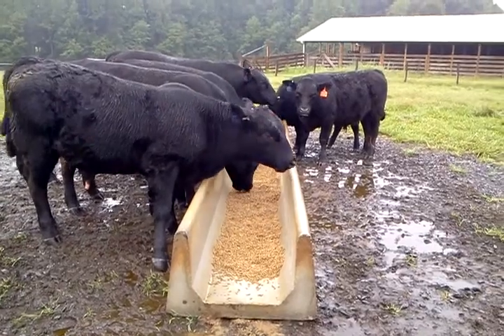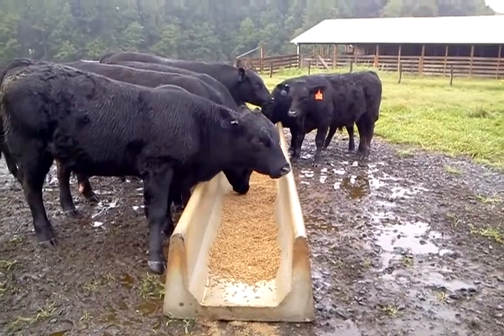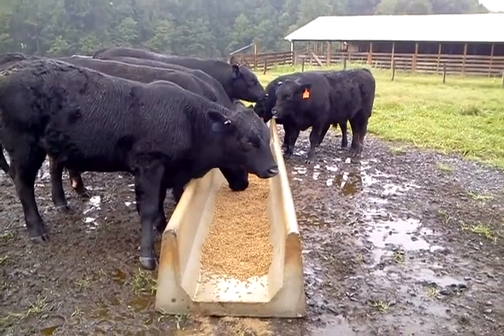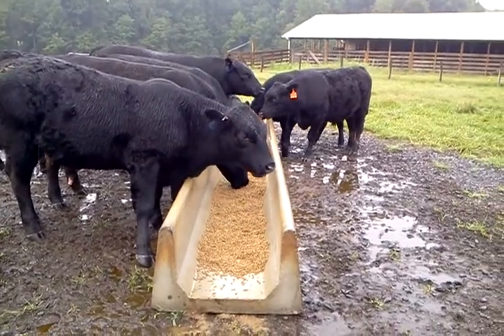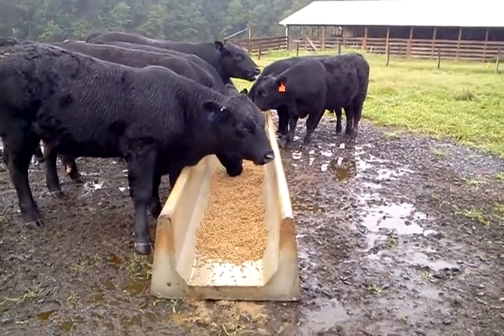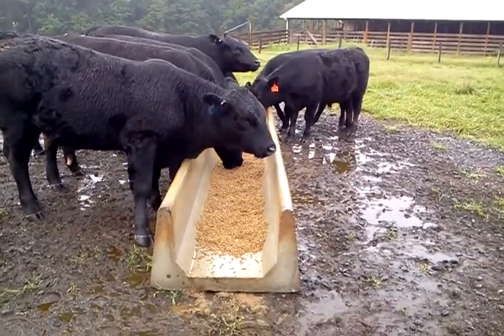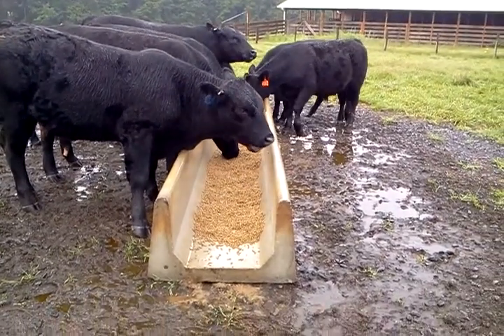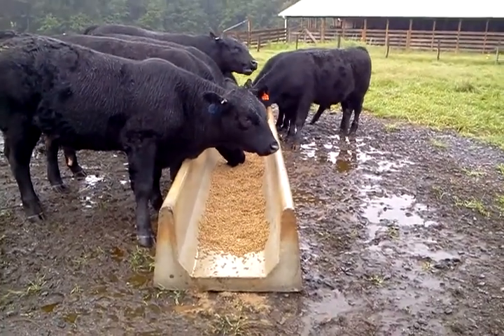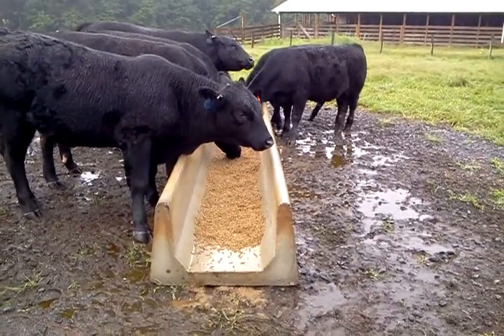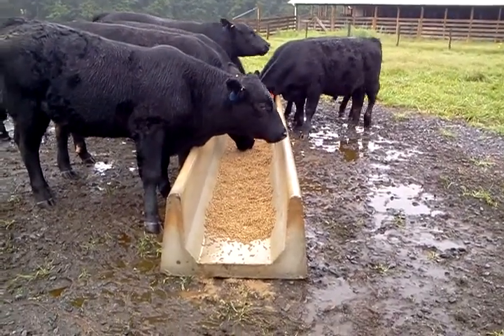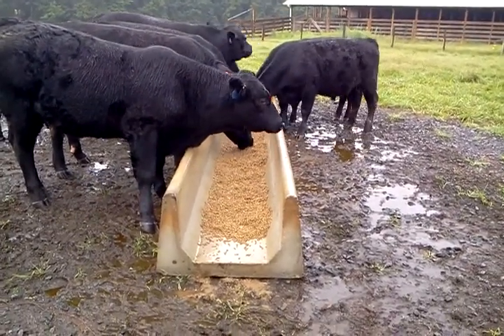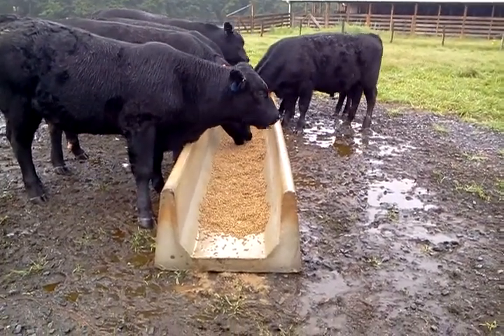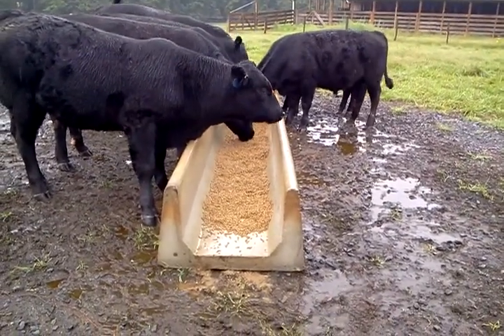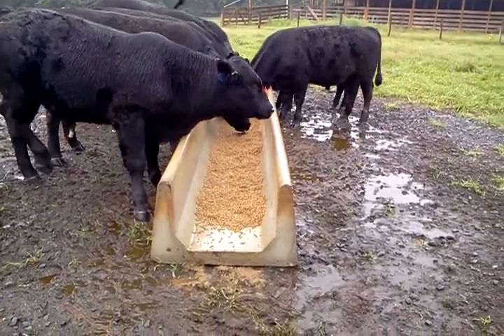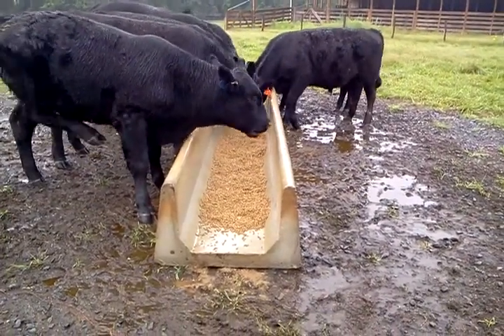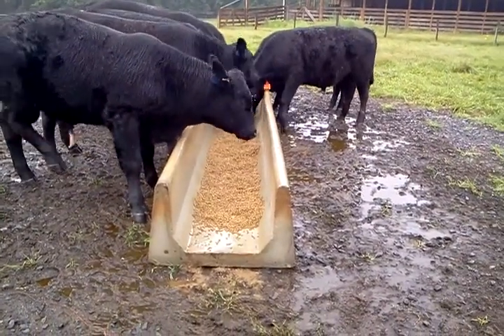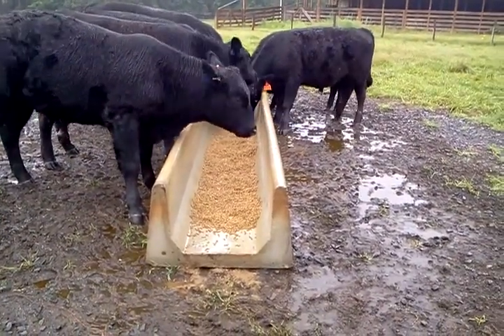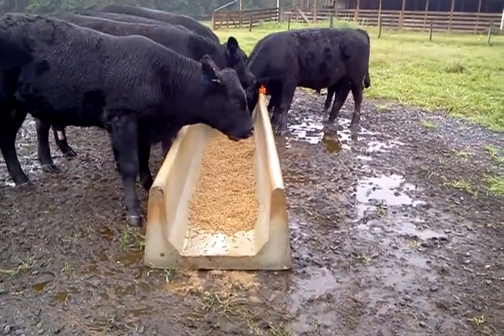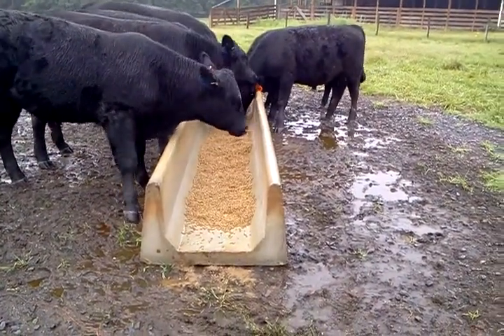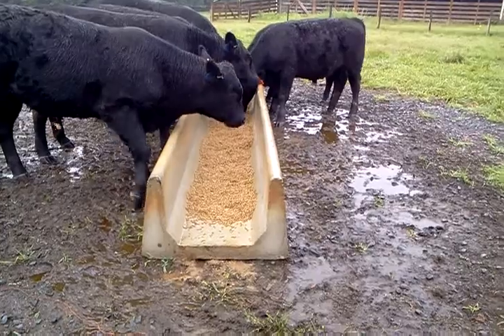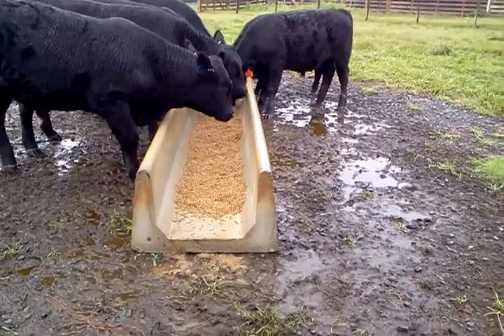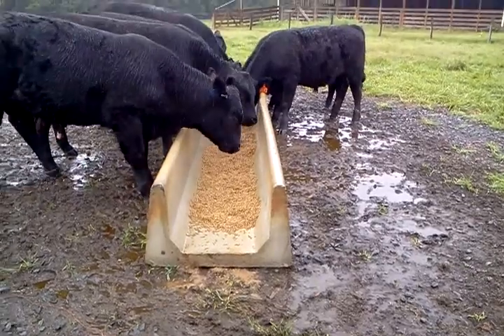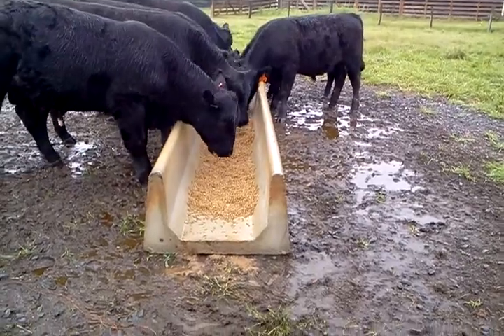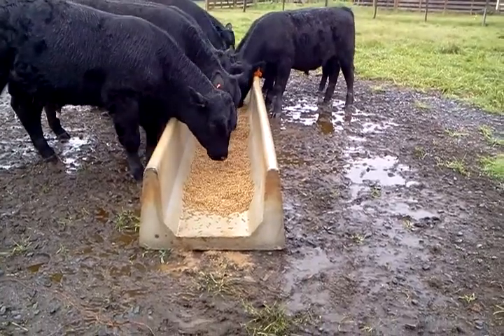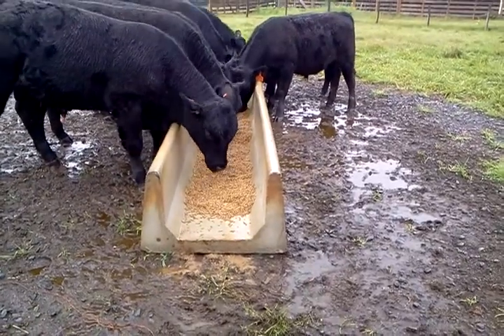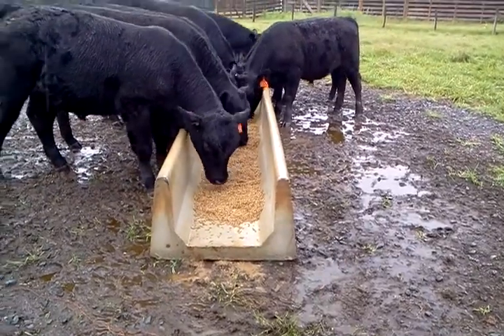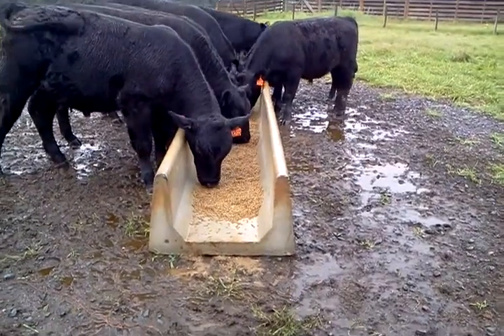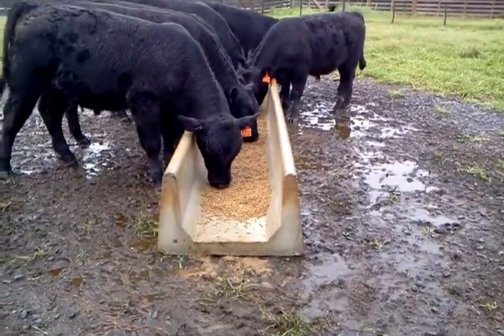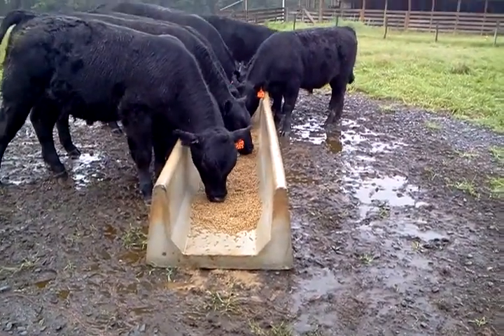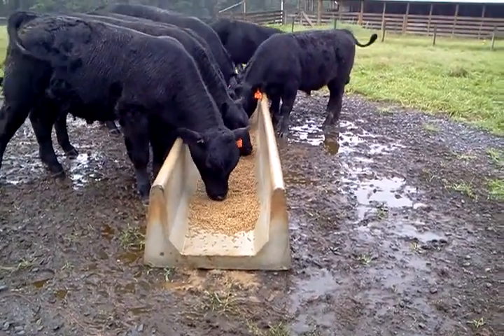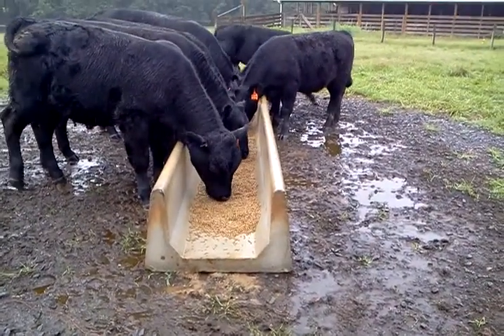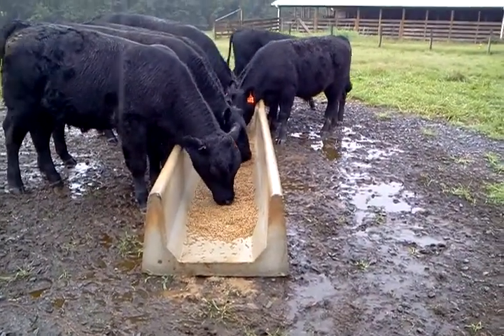They're in eight-foot sections, 1,750 pounds, rebarred to reinforce them, 4,000 PSI concrete.